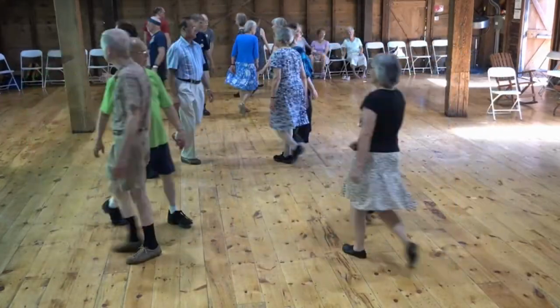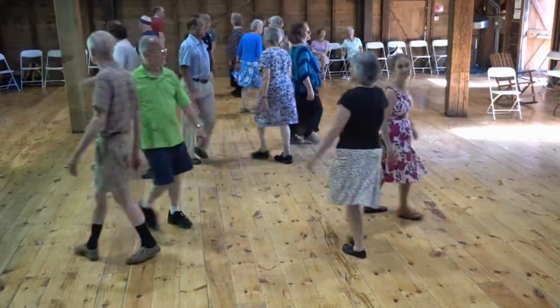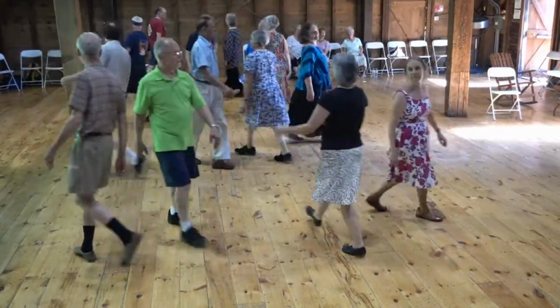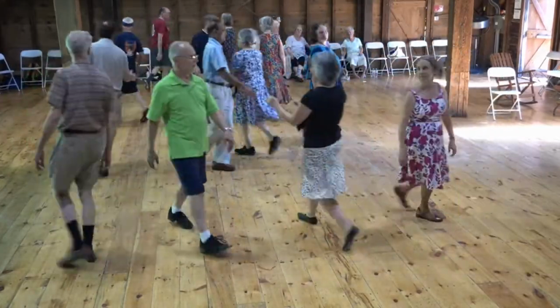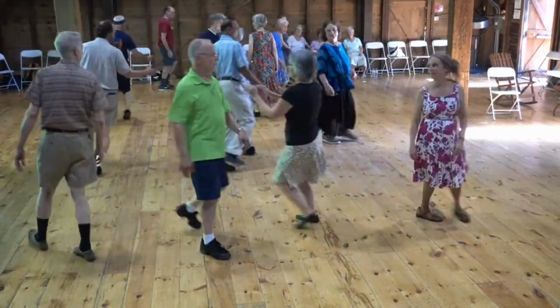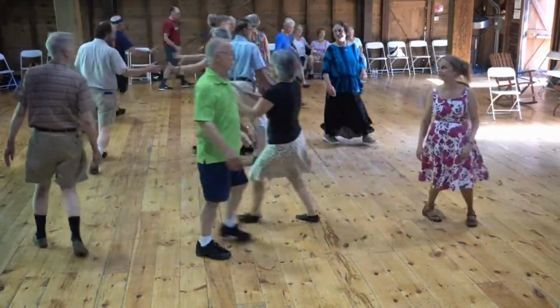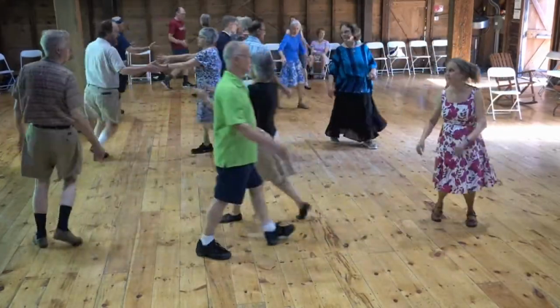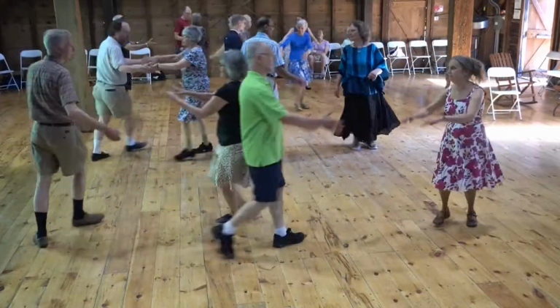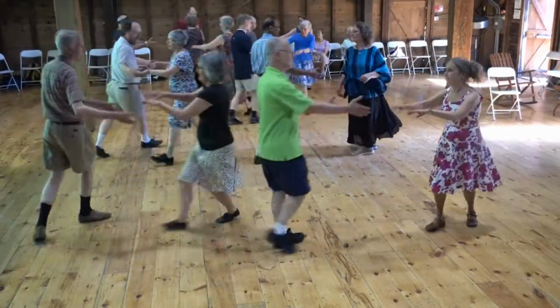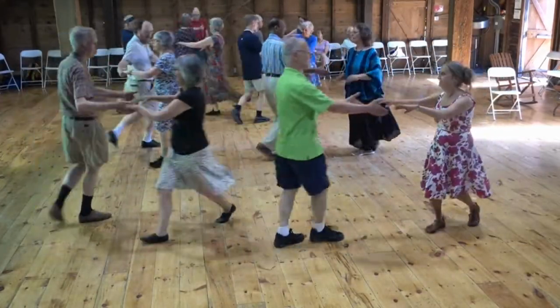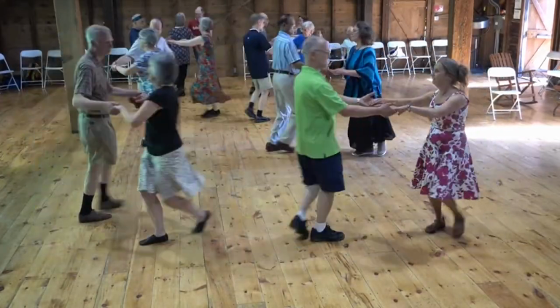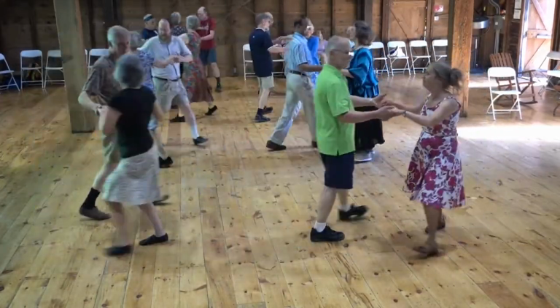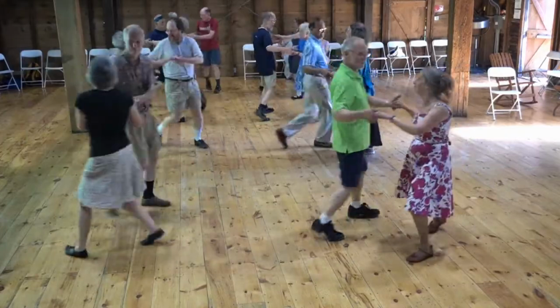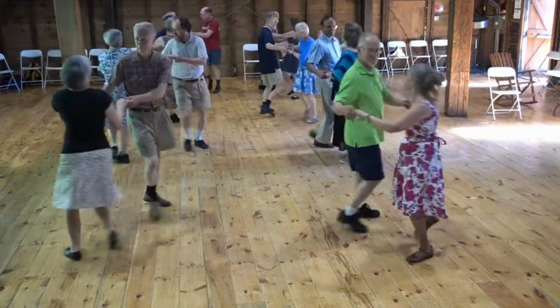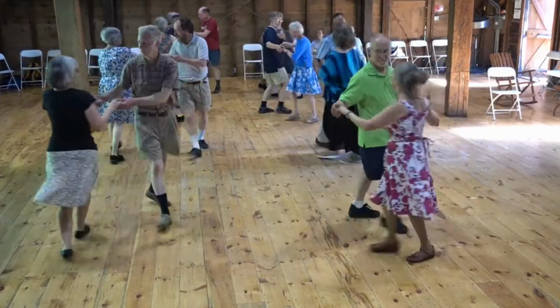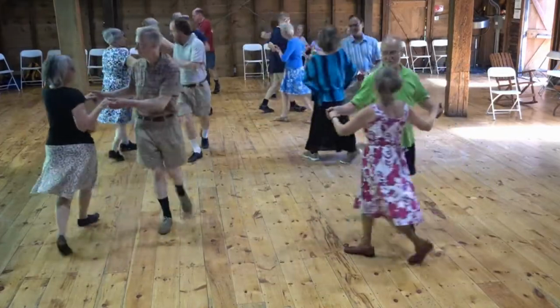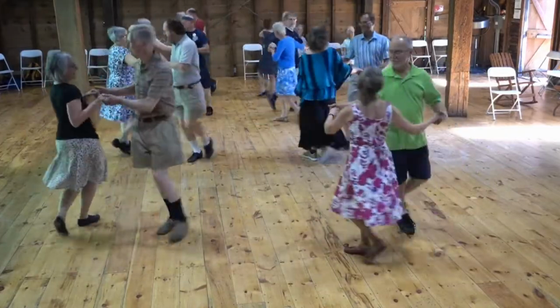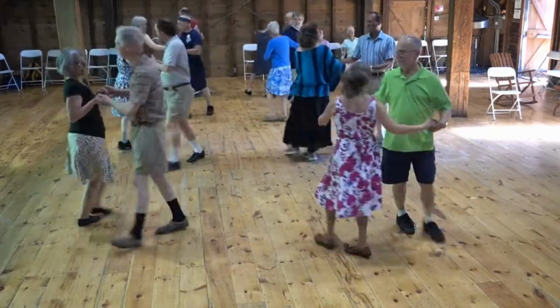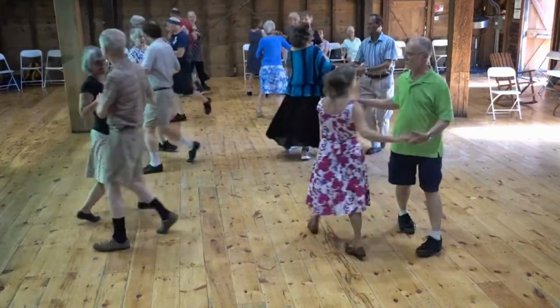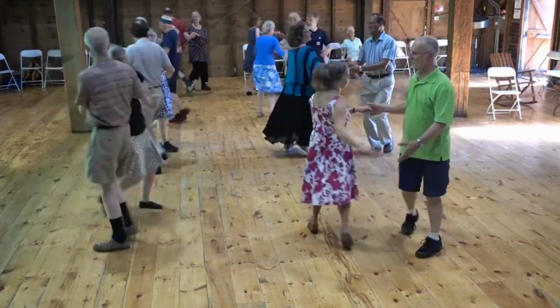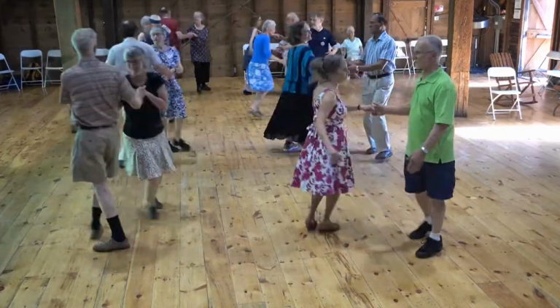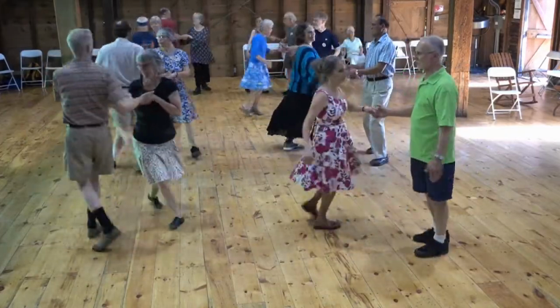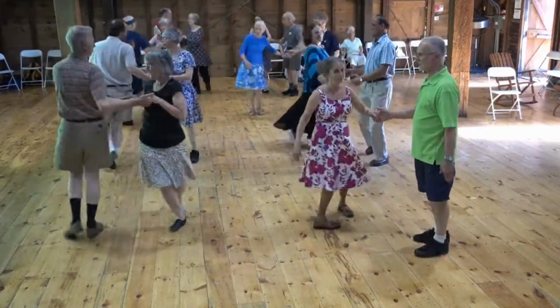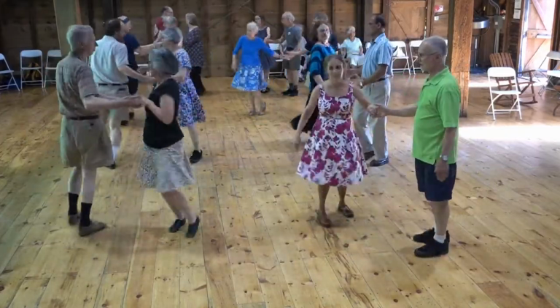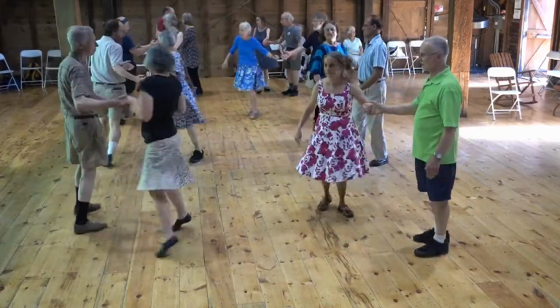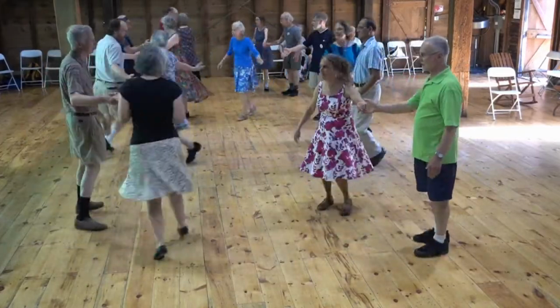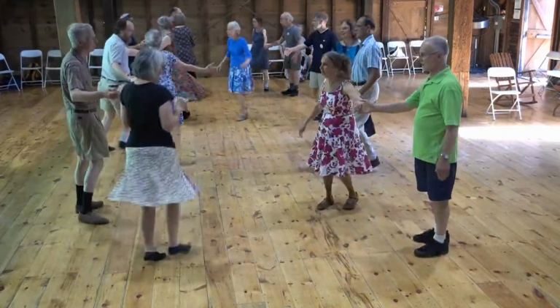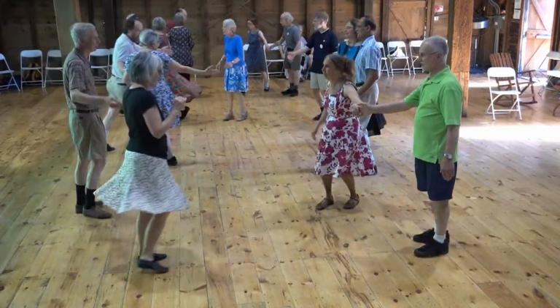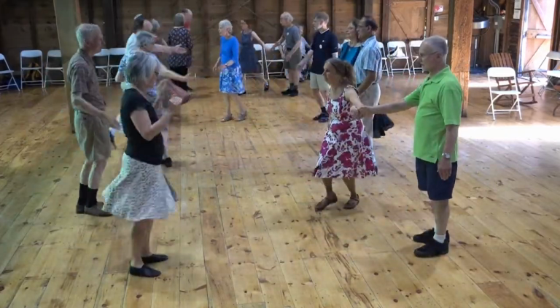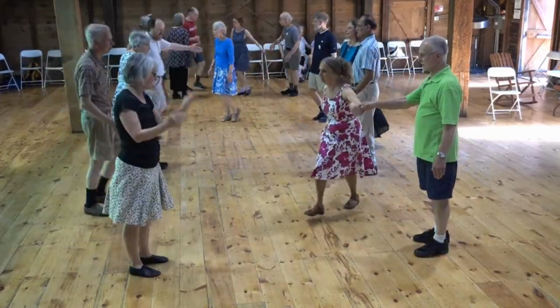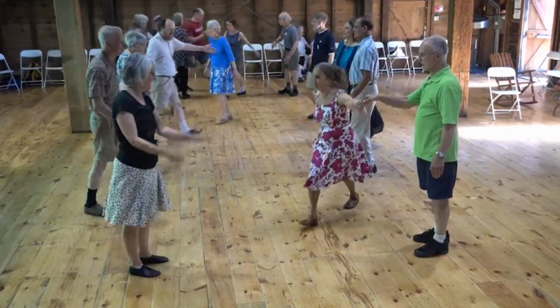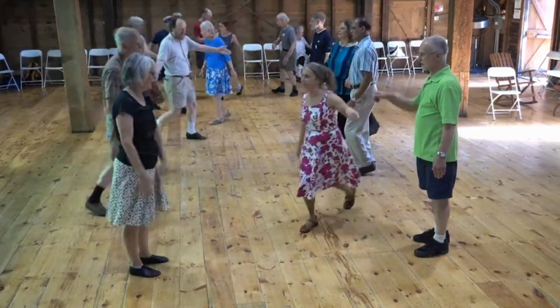Two hand turn. Ones below. Ones have figure eight up.